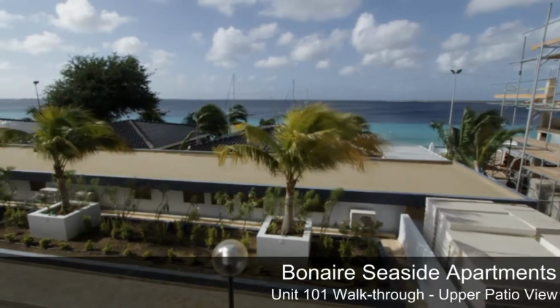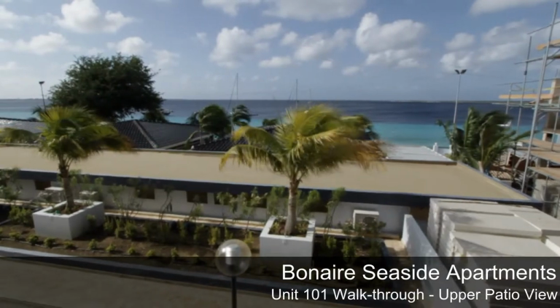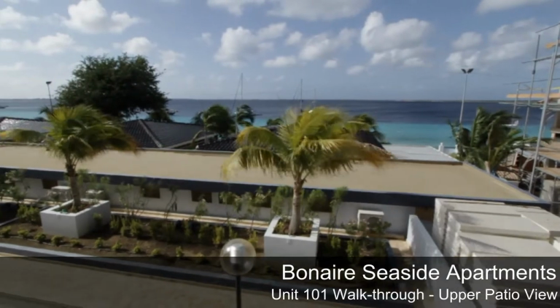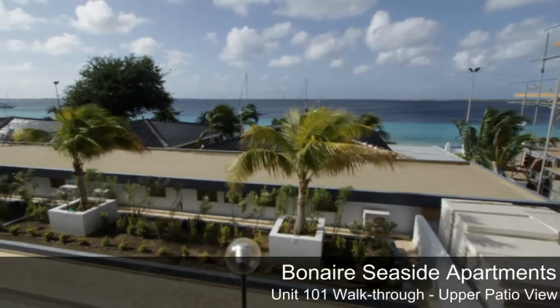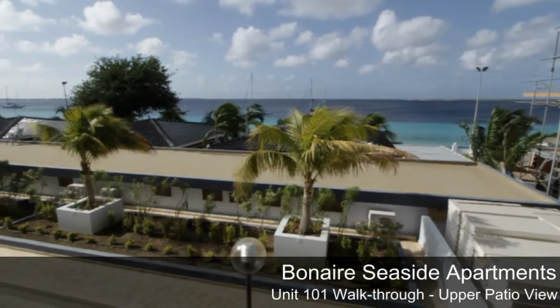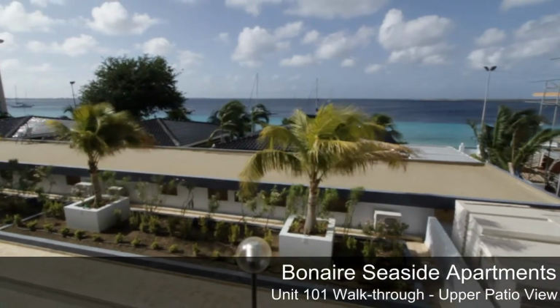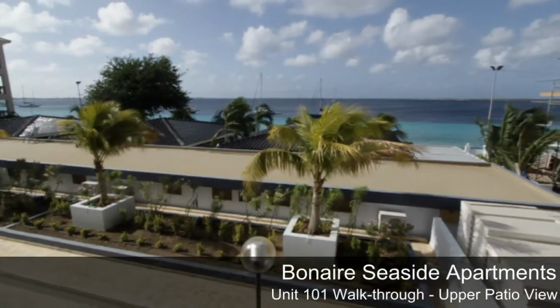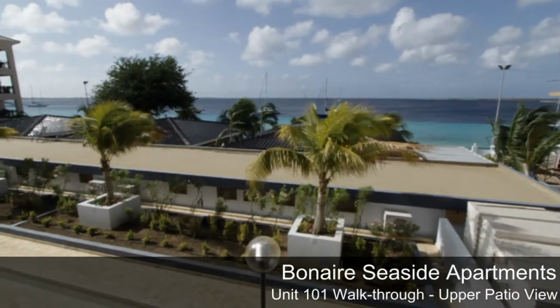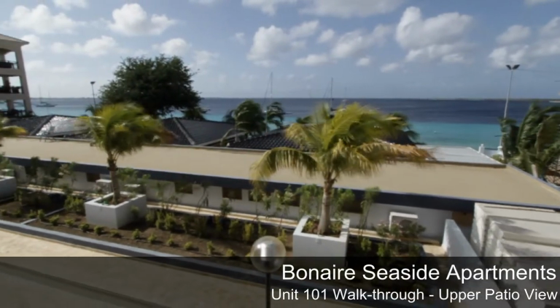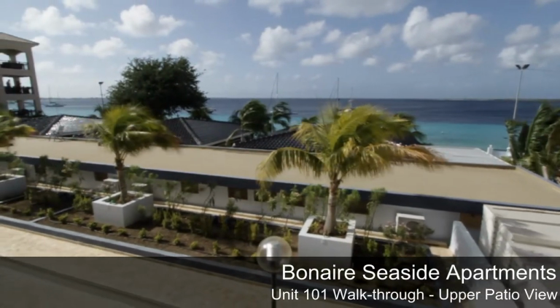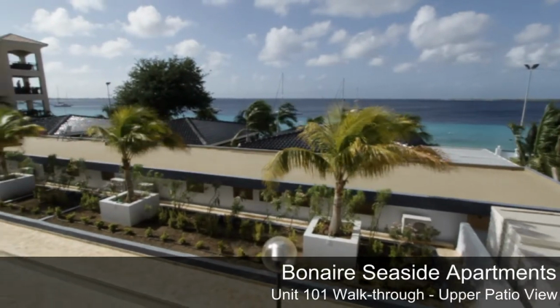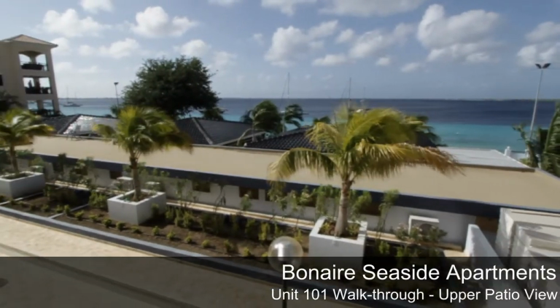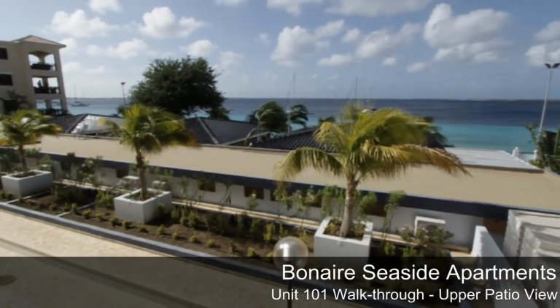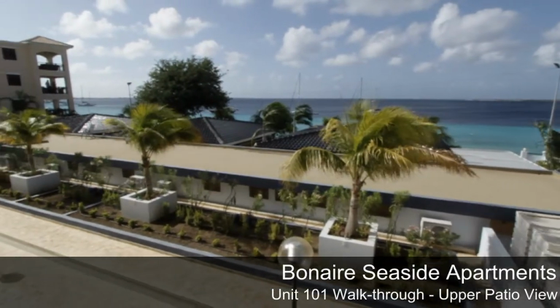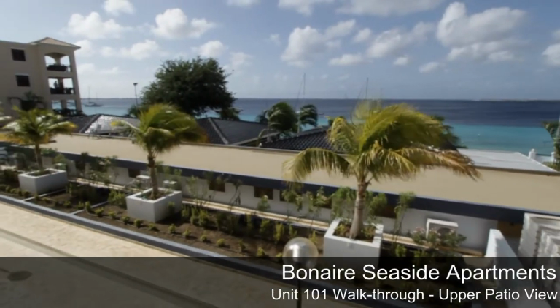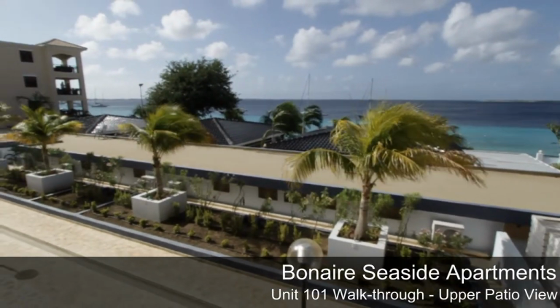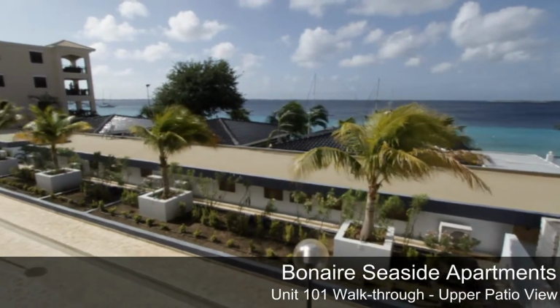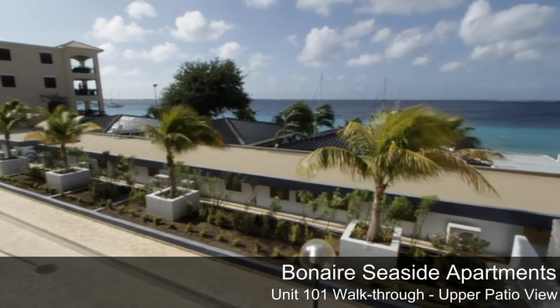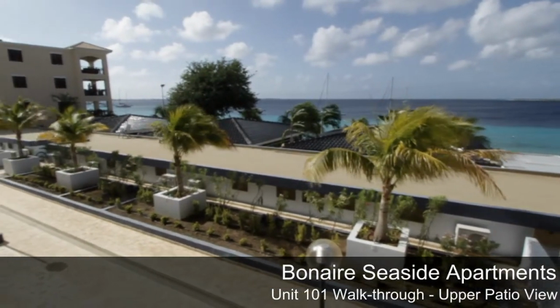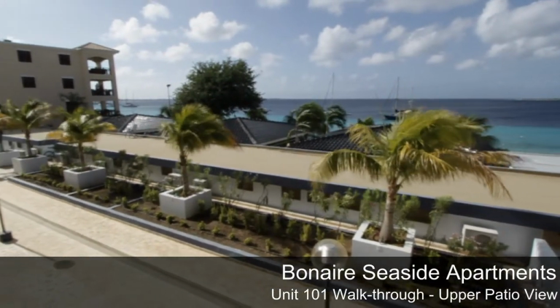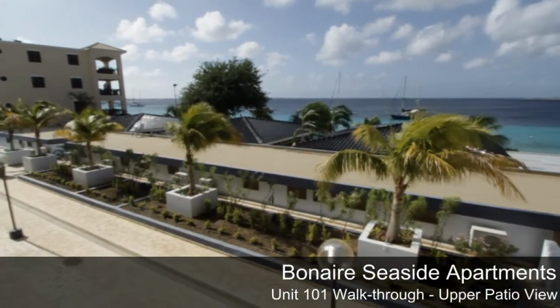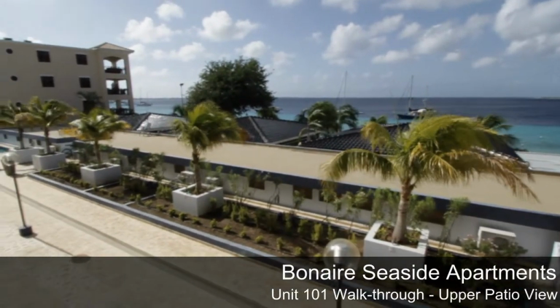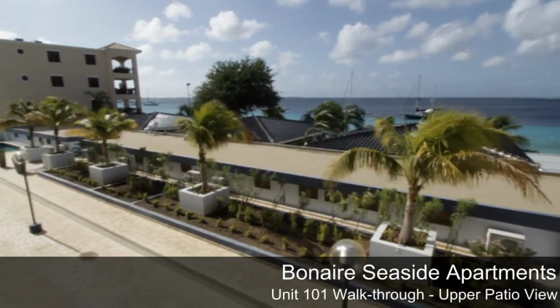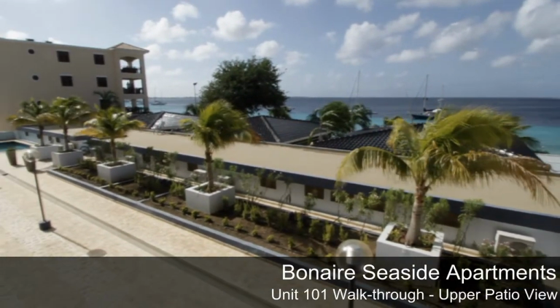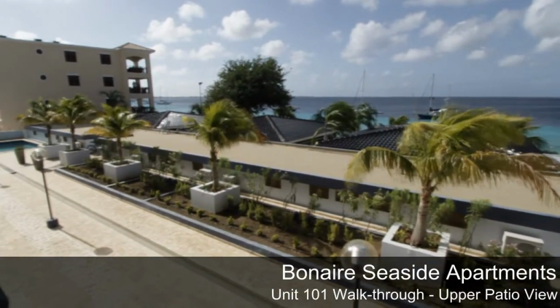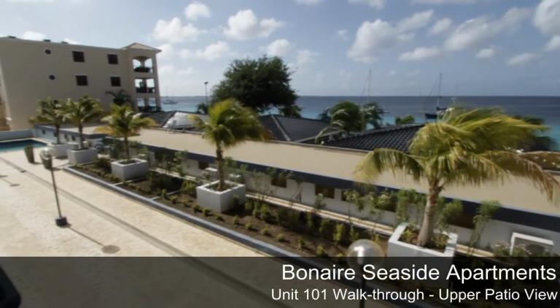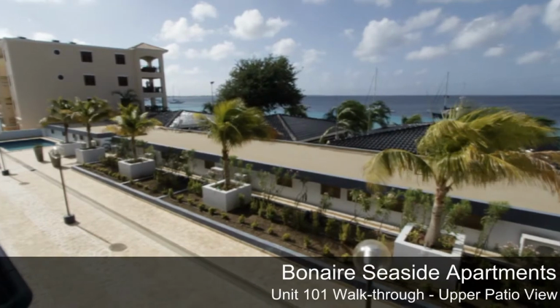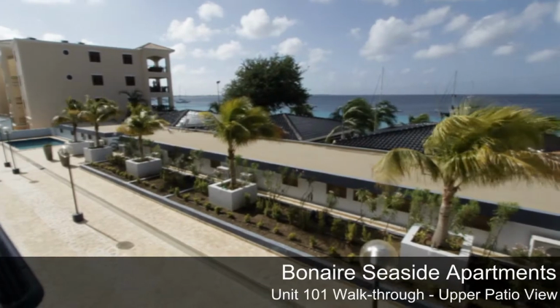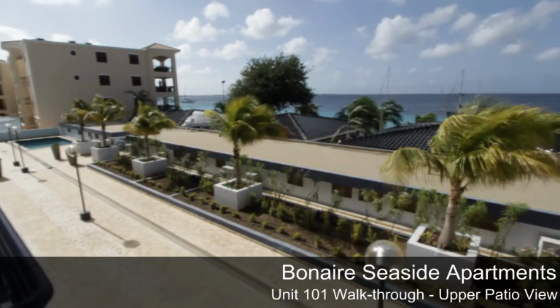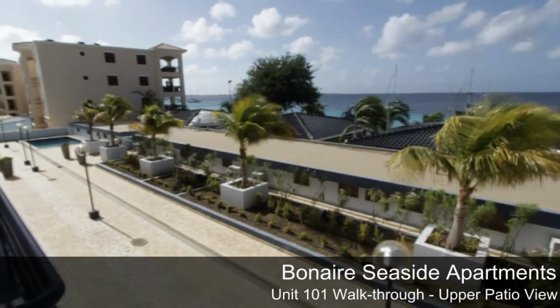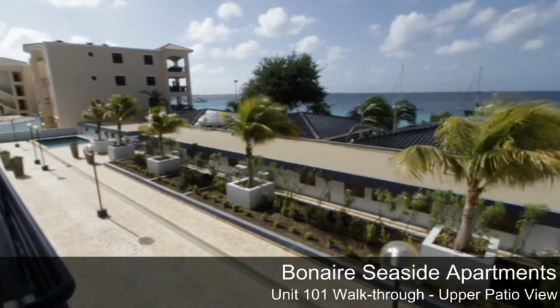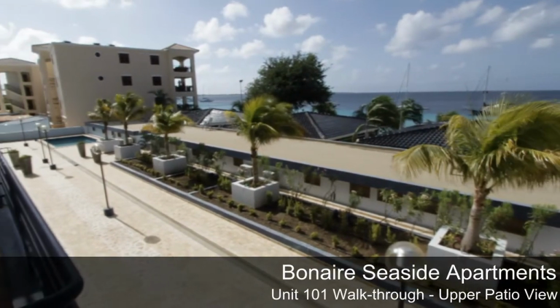Thank you for watching this short video. I hope you've enjoyed what you've seen and consider renting the unit.